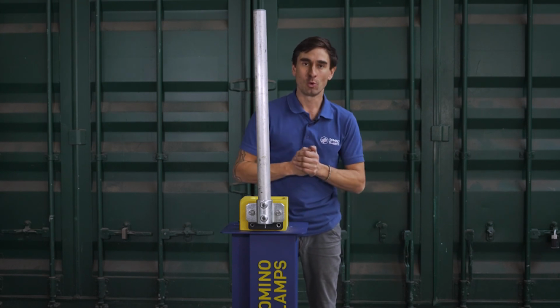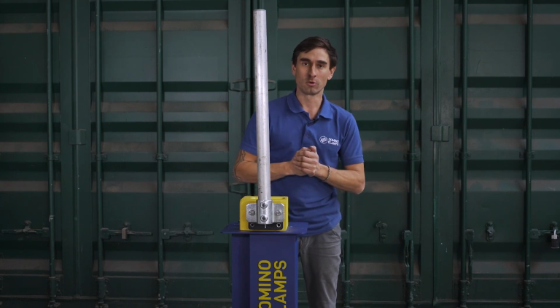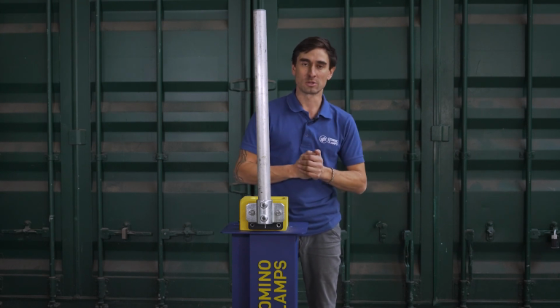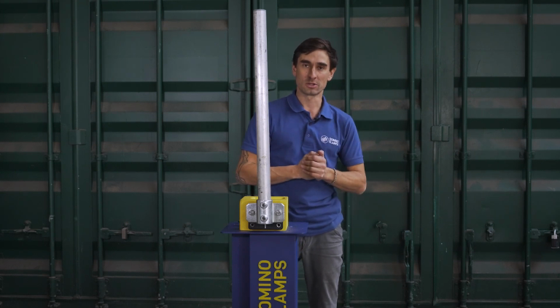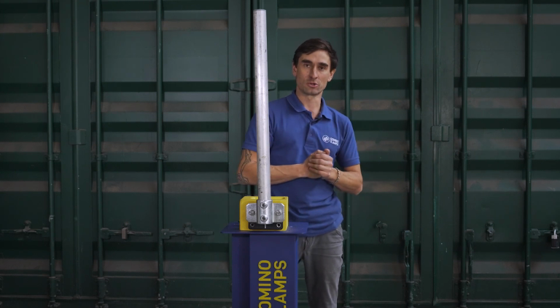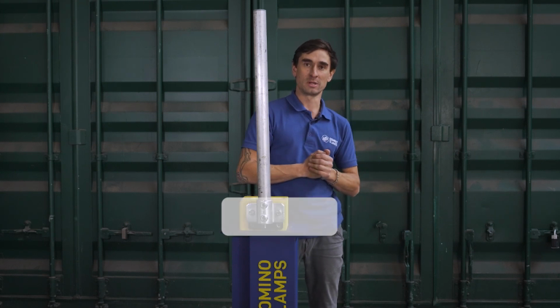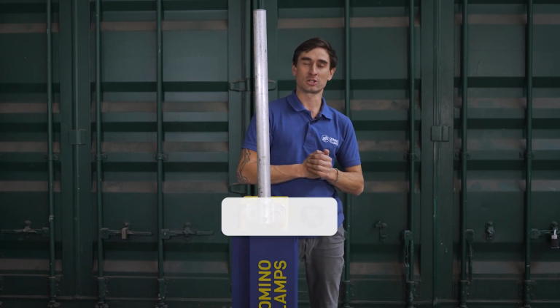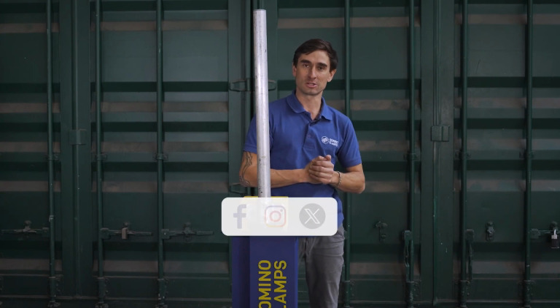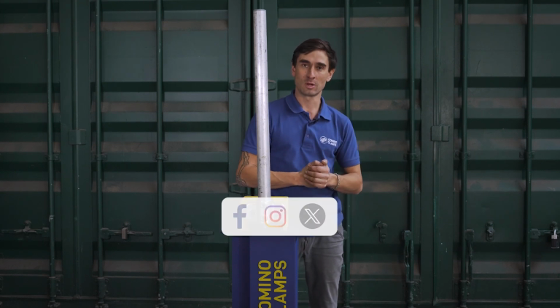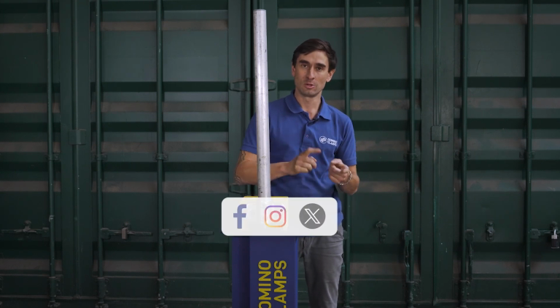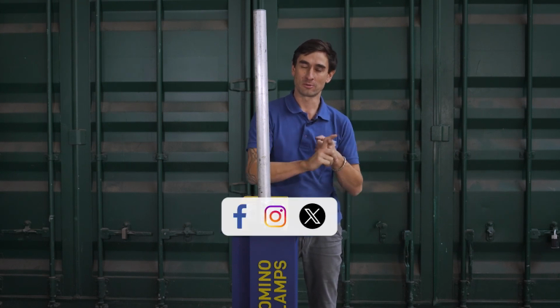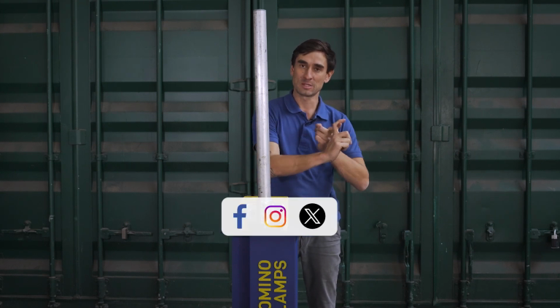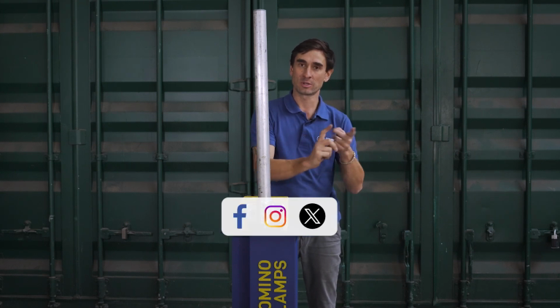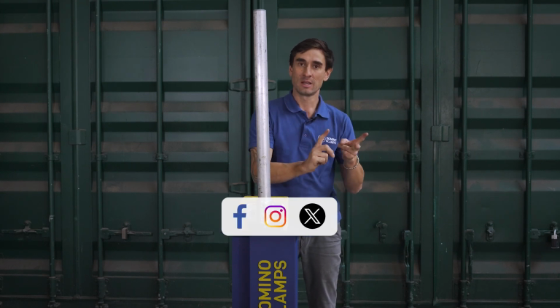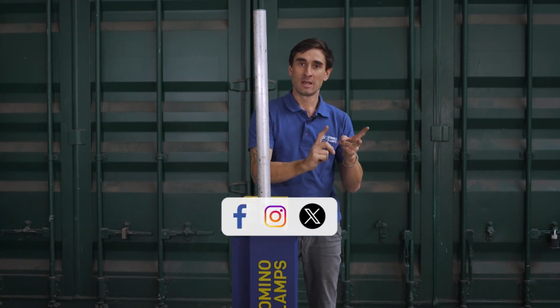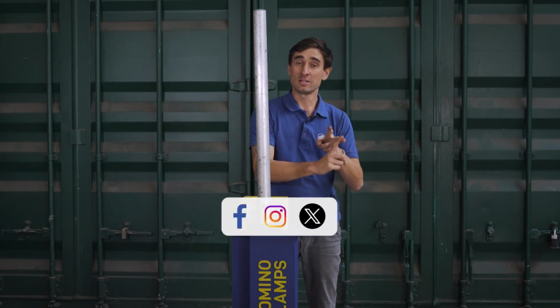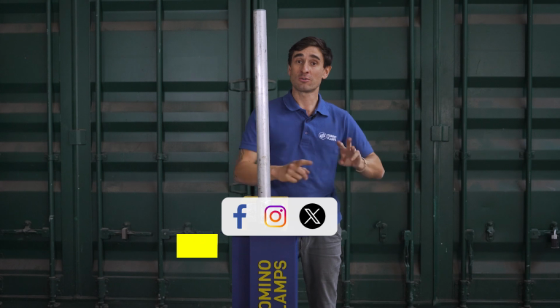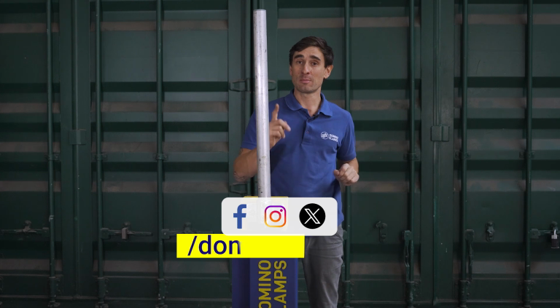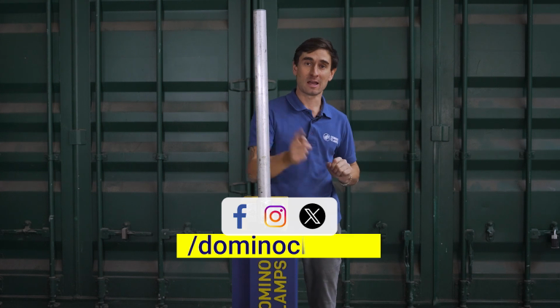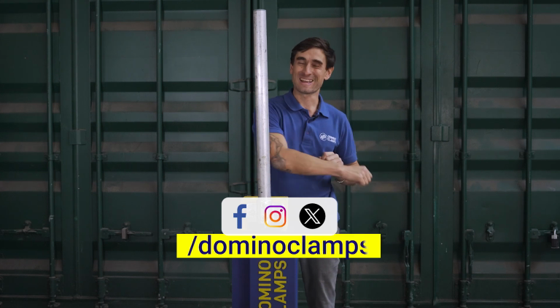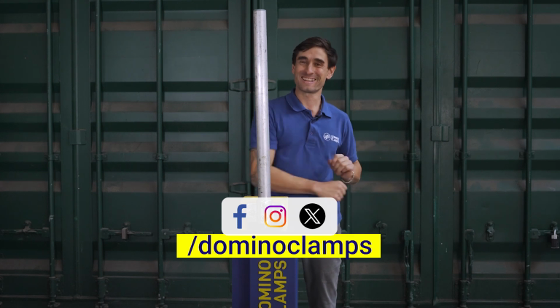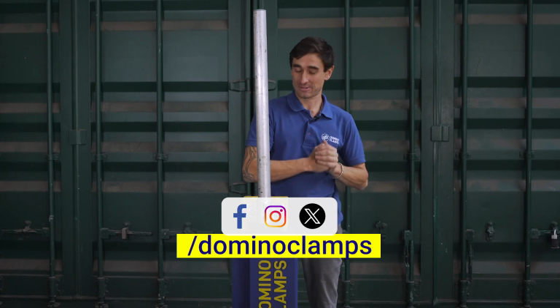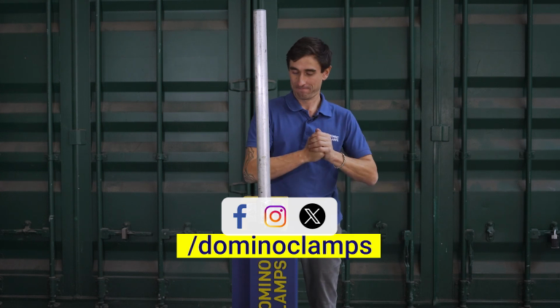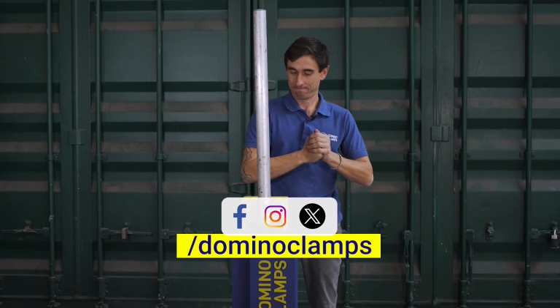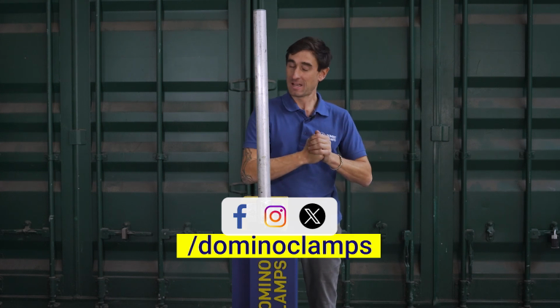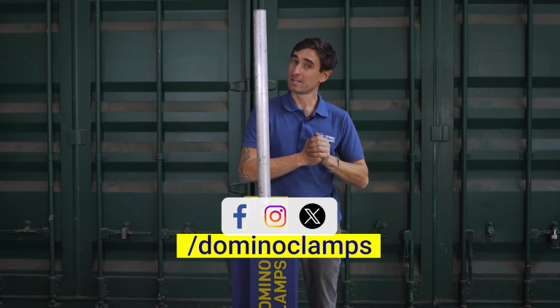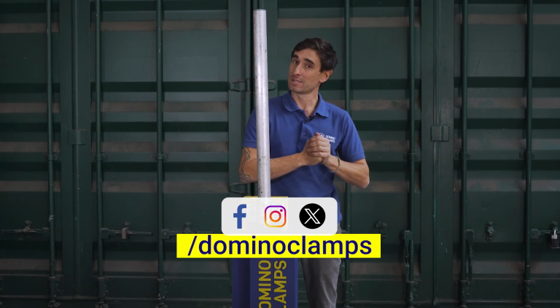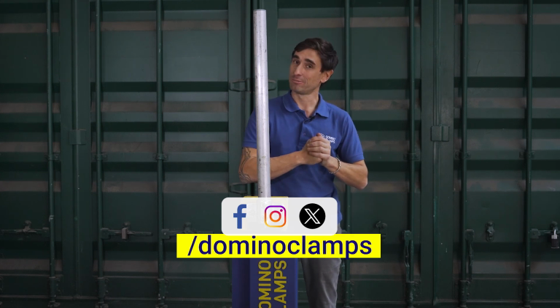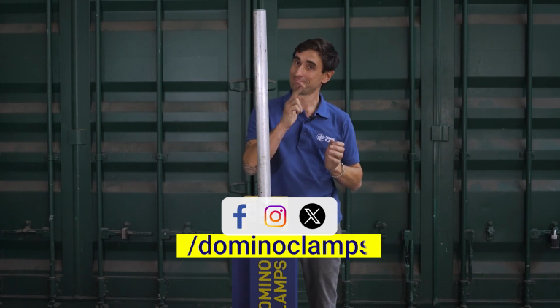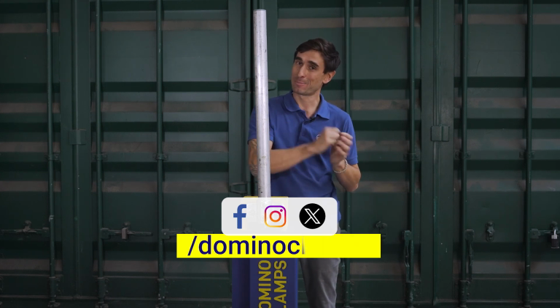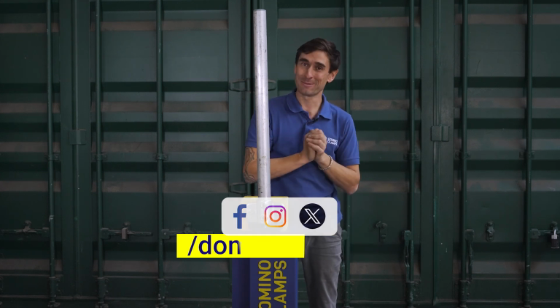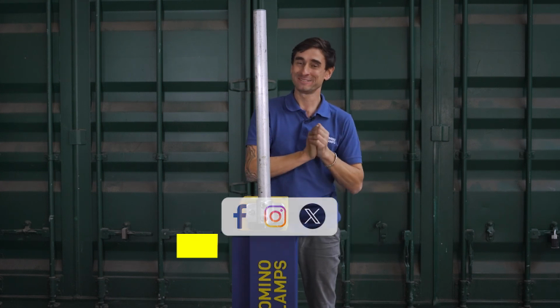We're on some other social media channels as well — we're on Facebook, Instagram and X. And in the meantime, happy clamping!